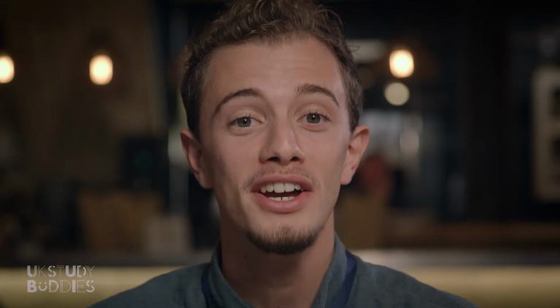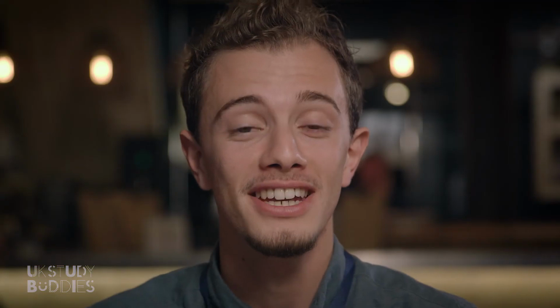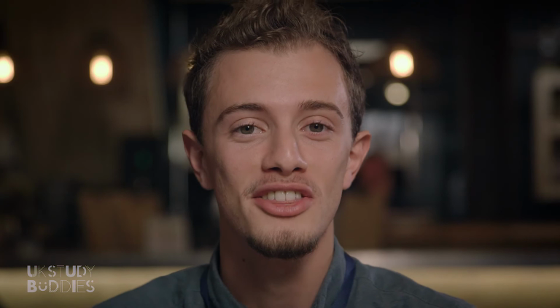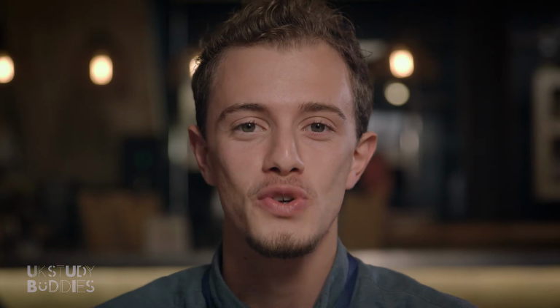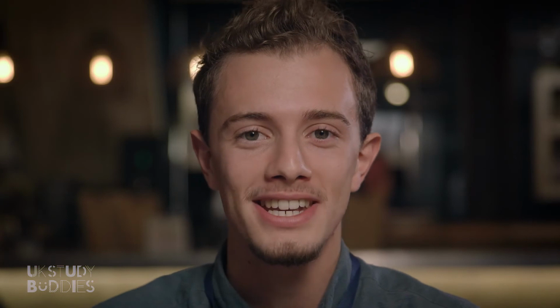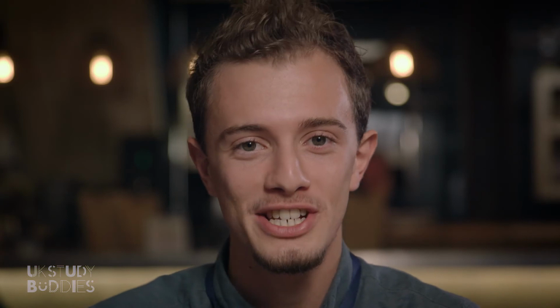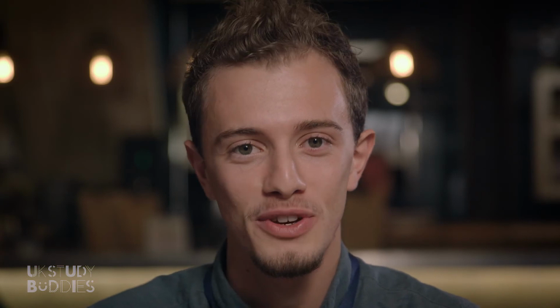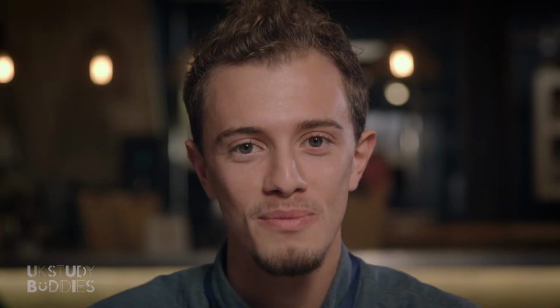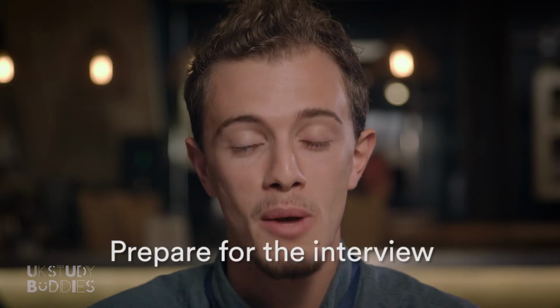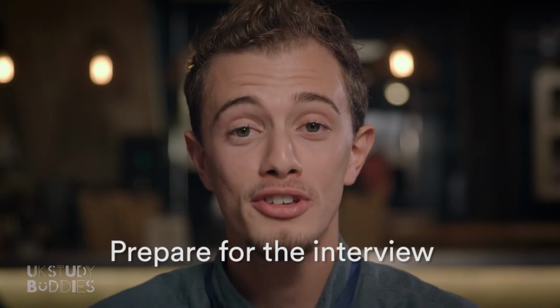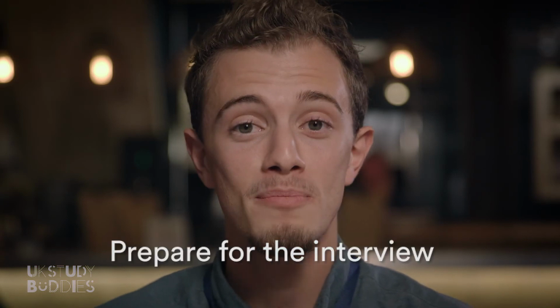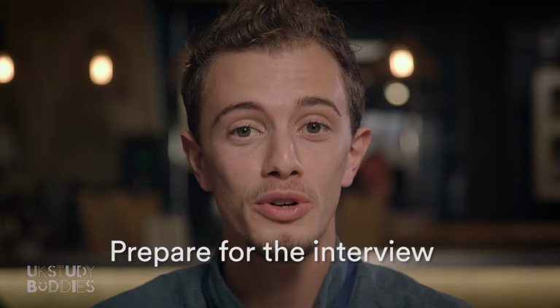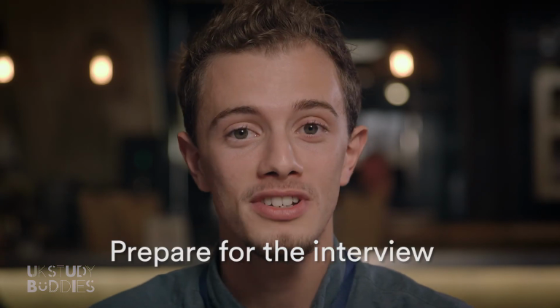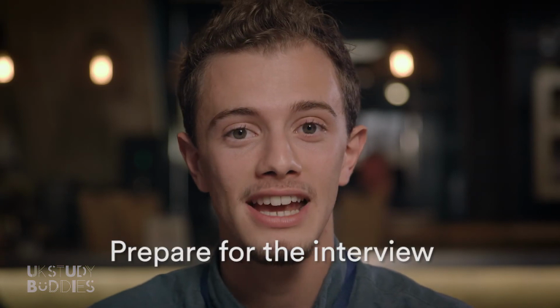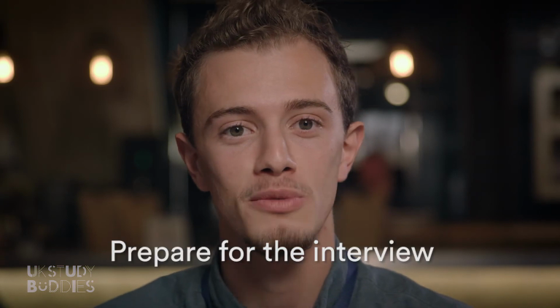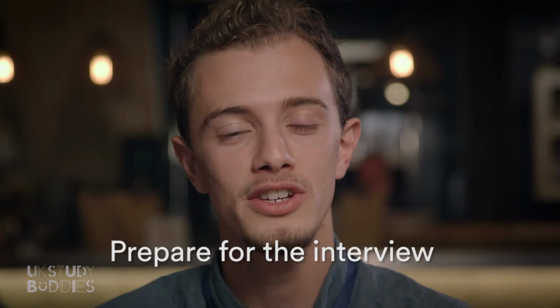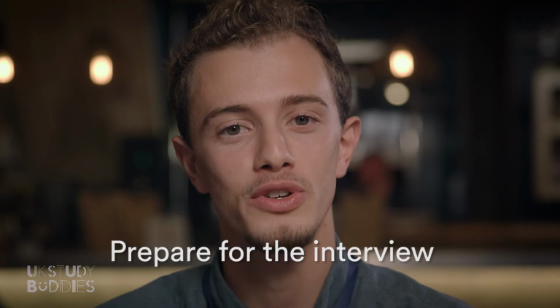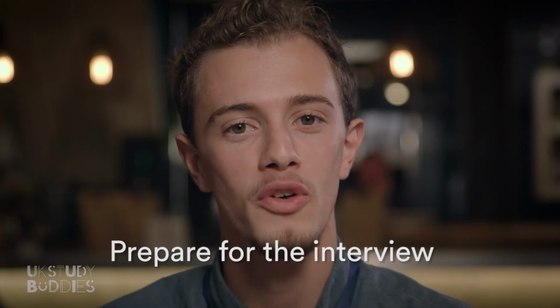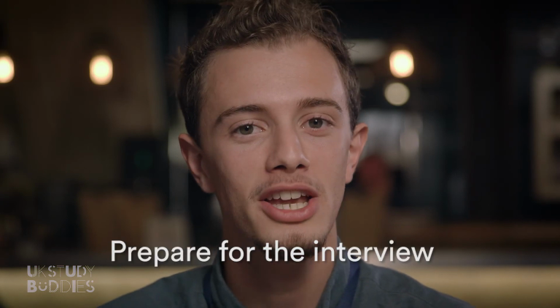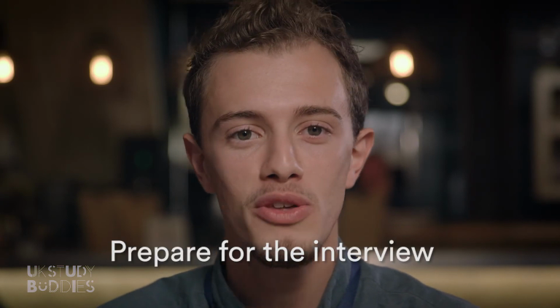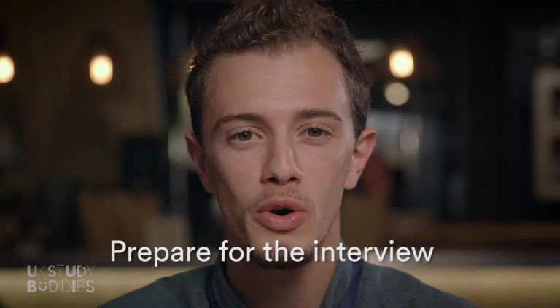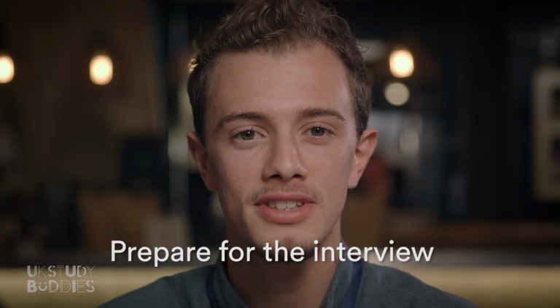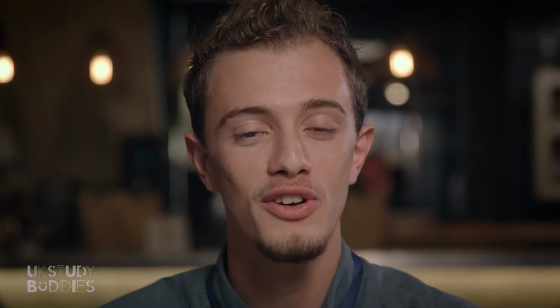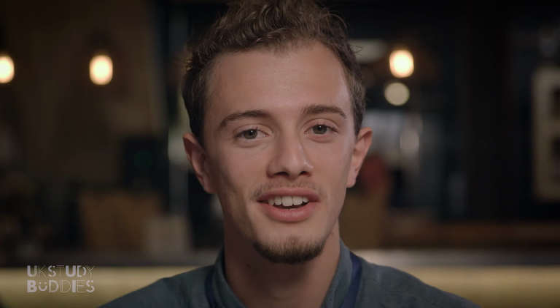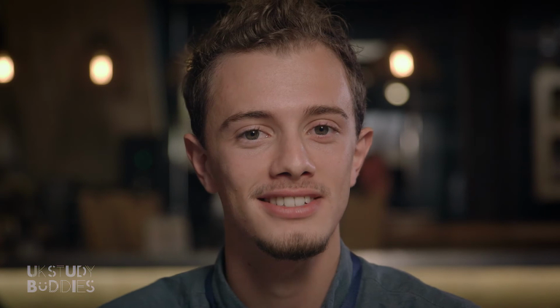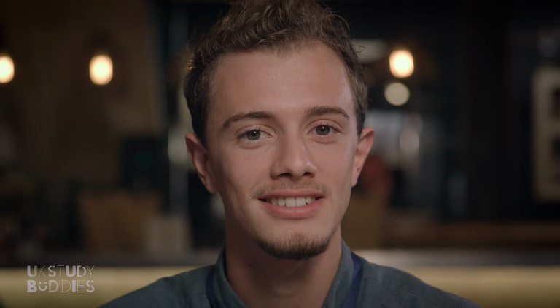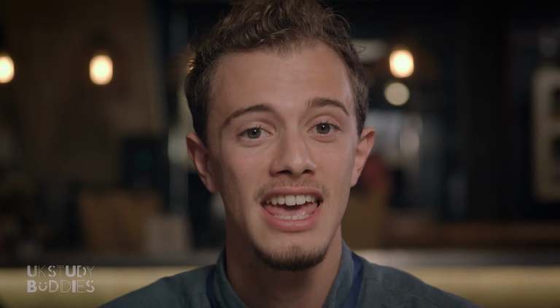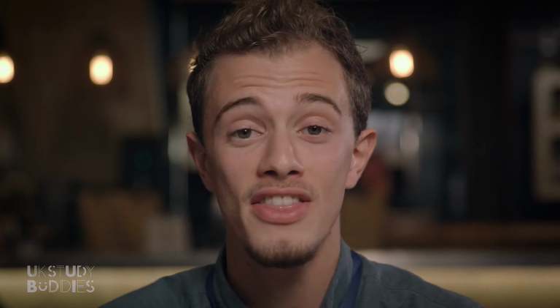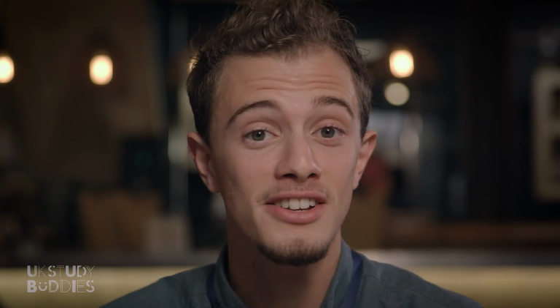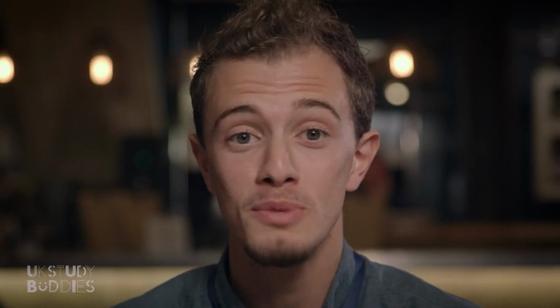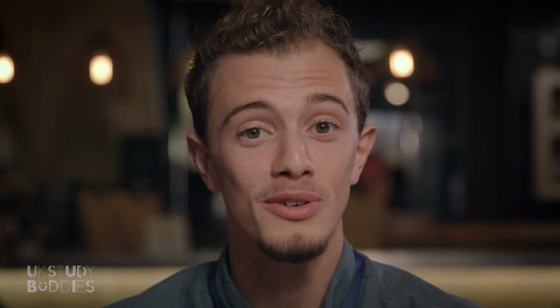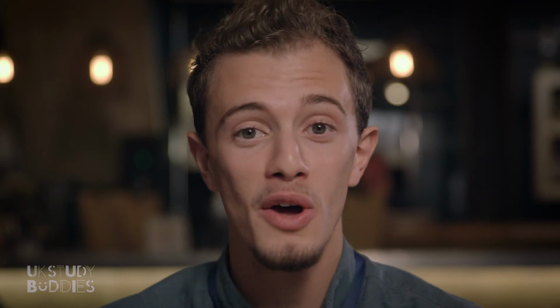Finally, the dreaded interview. Most important is to make sure you're familiar with your course and your finances, and then just be yourself.